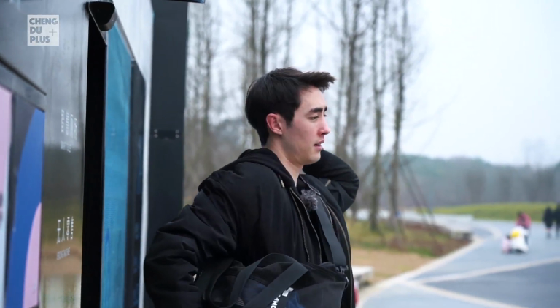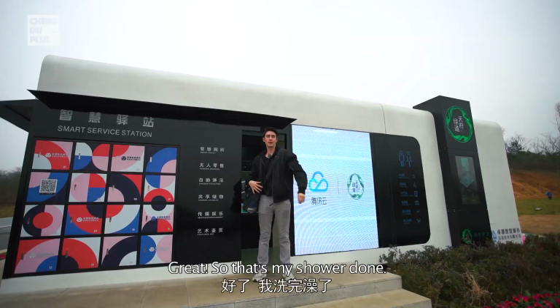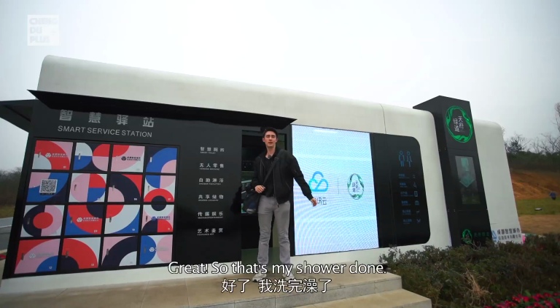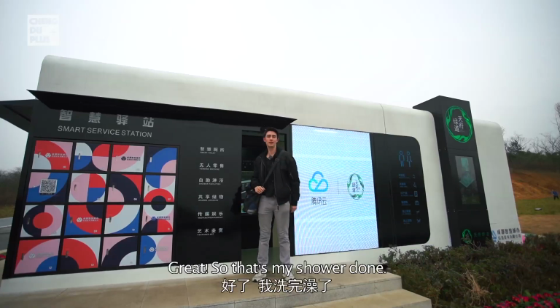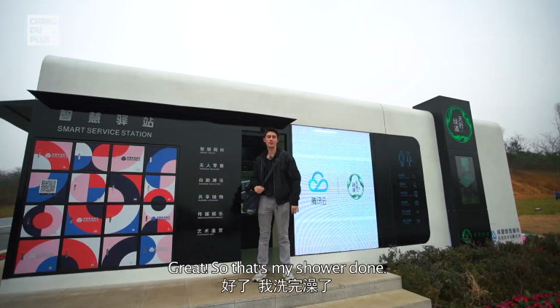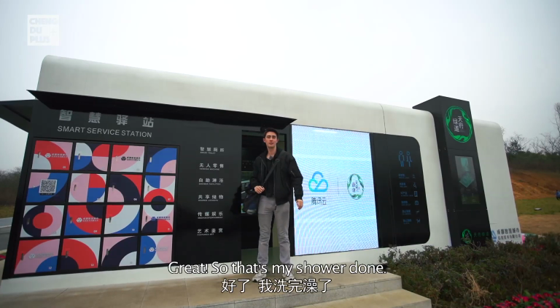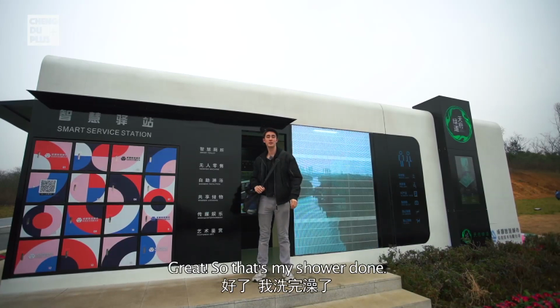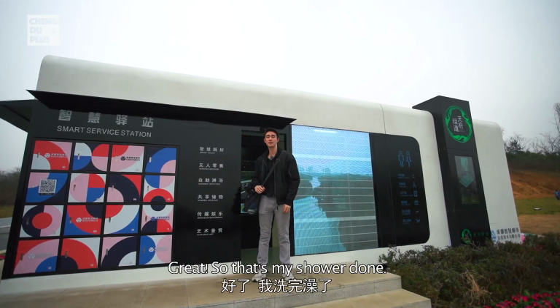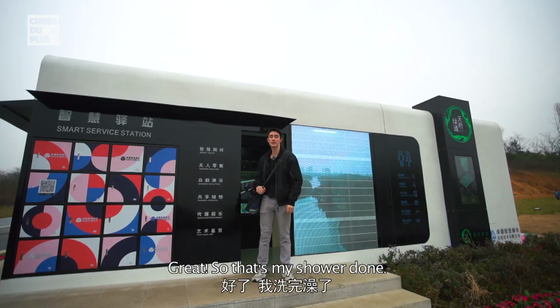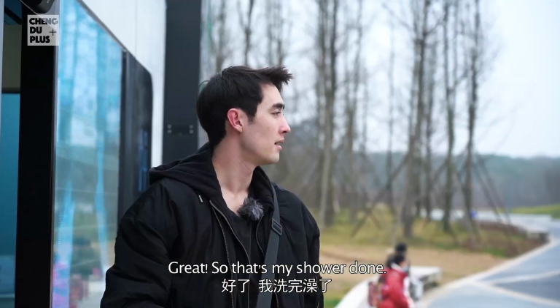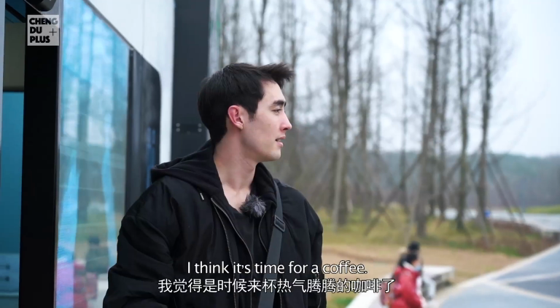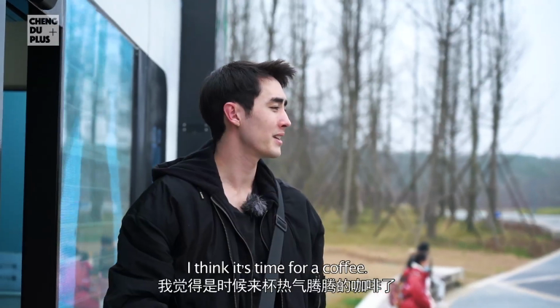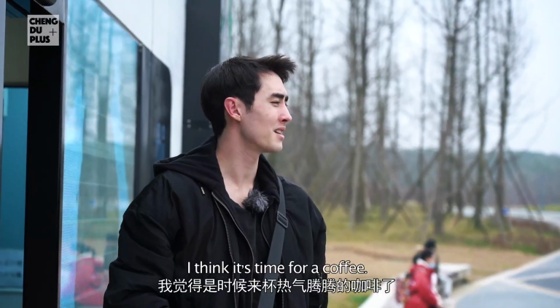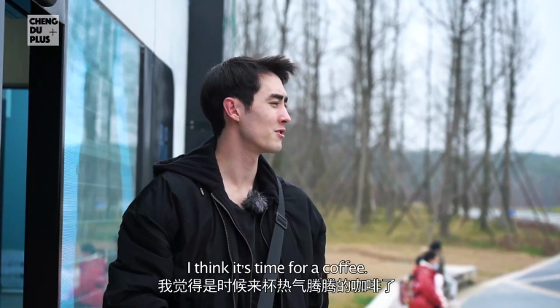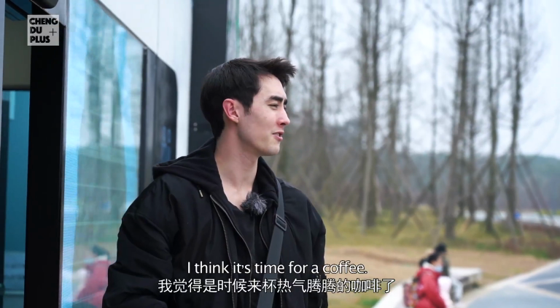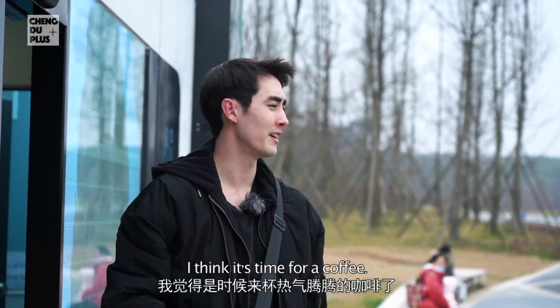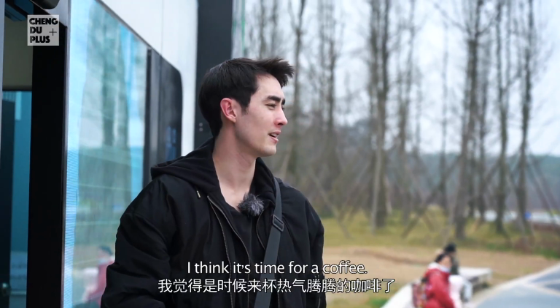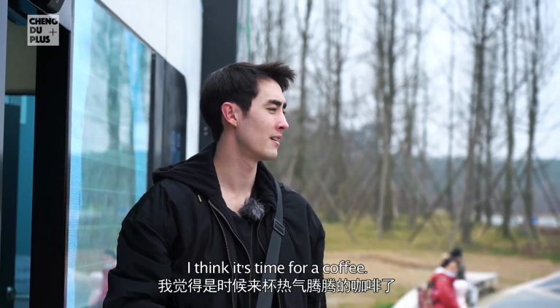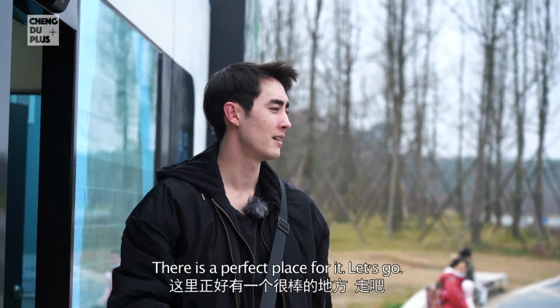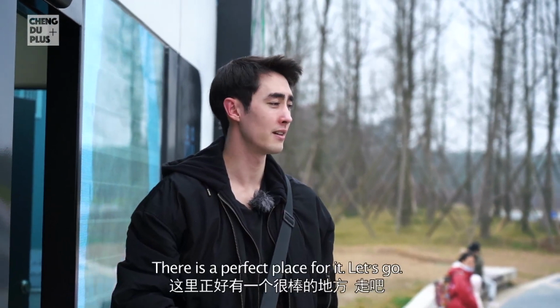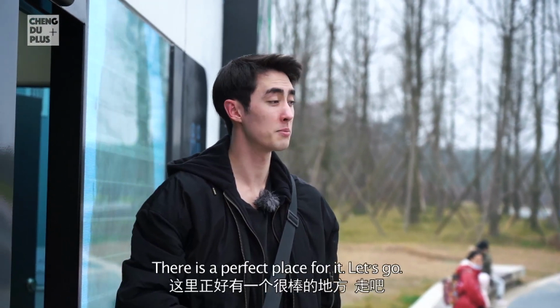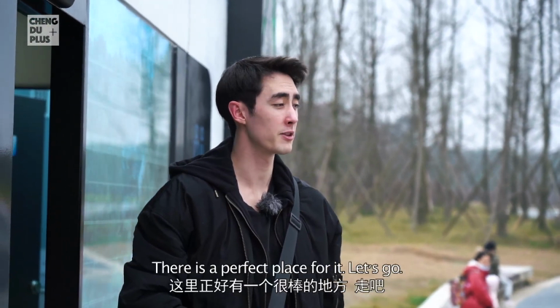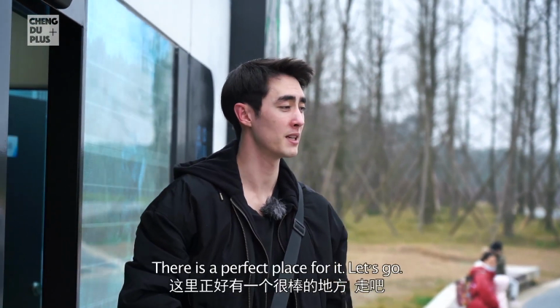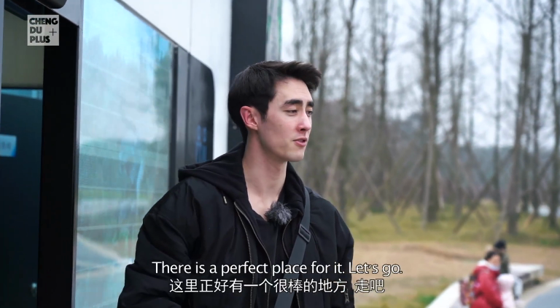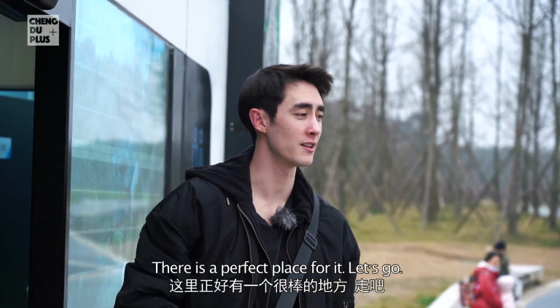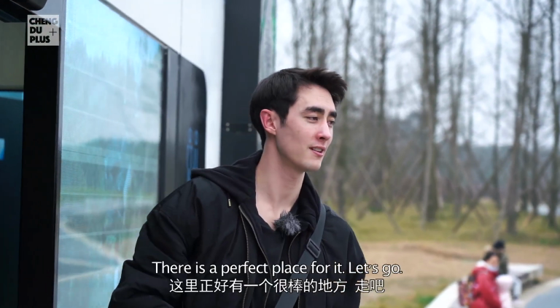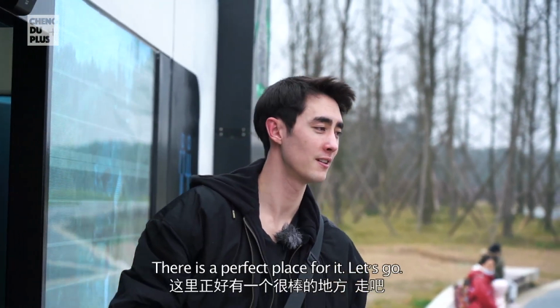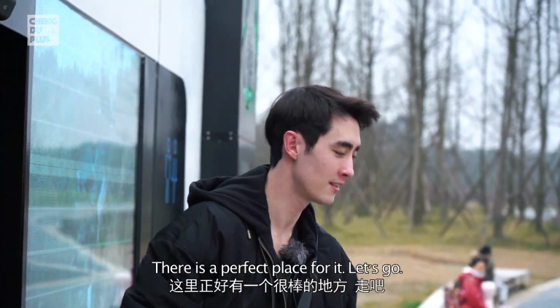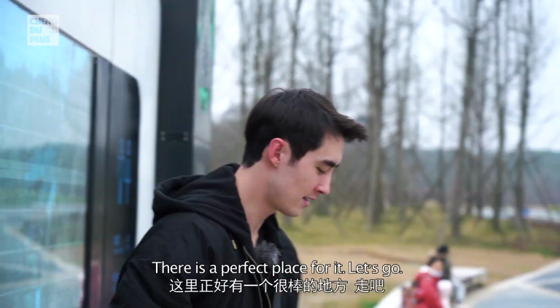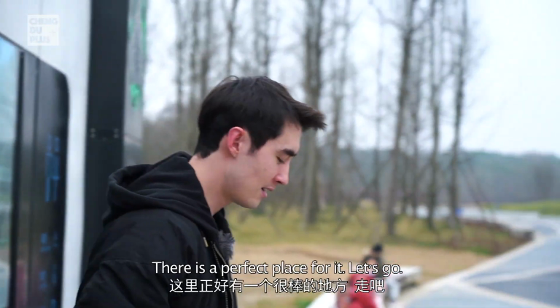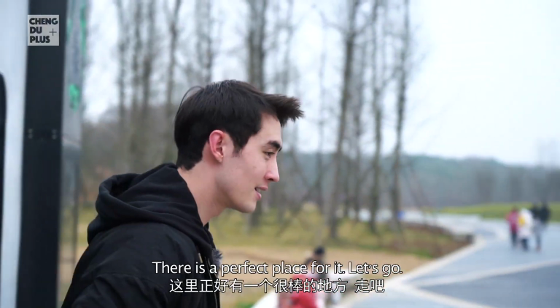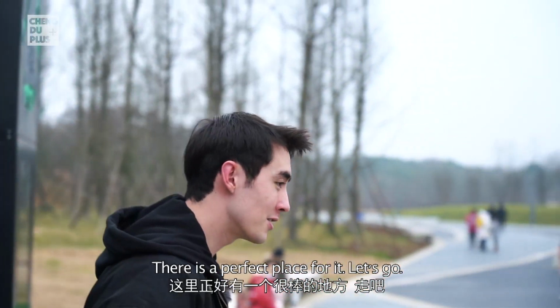That's my shower done. I think it's time for a coffee — I know the perfect place for it. Let's go.